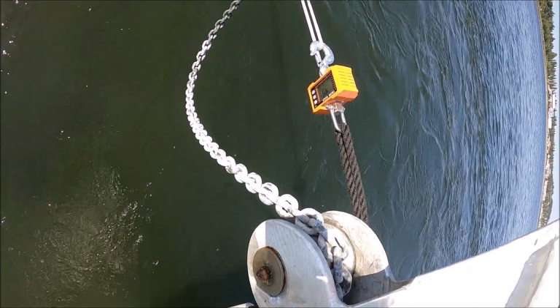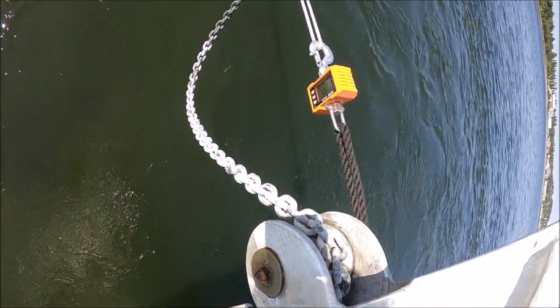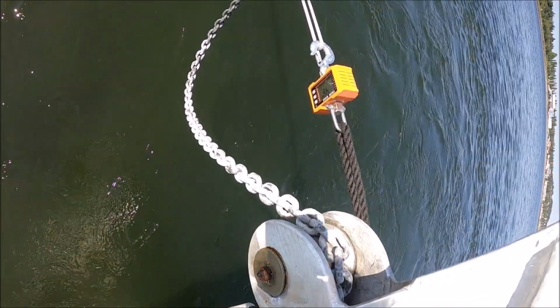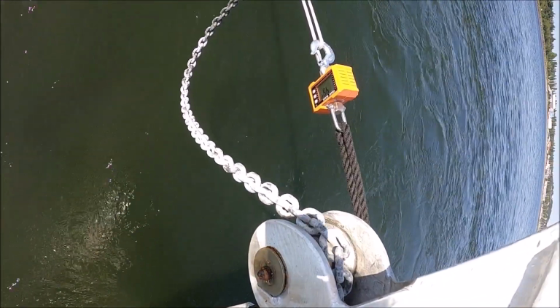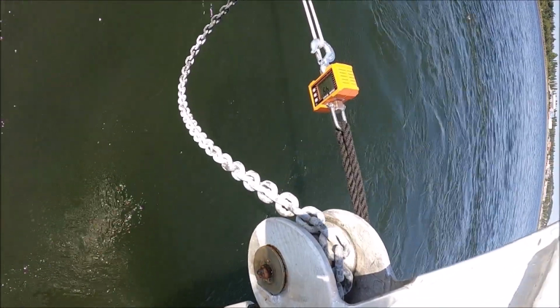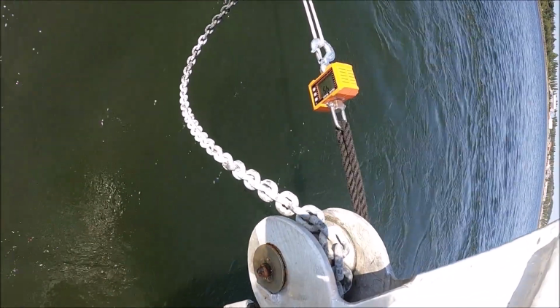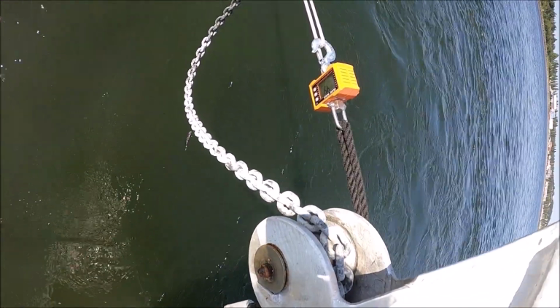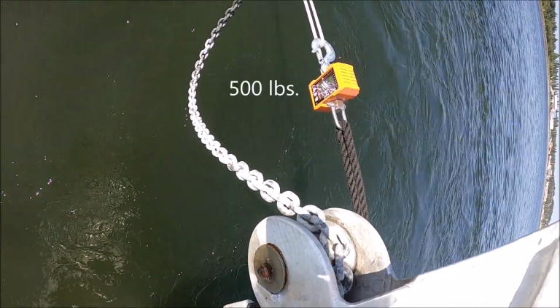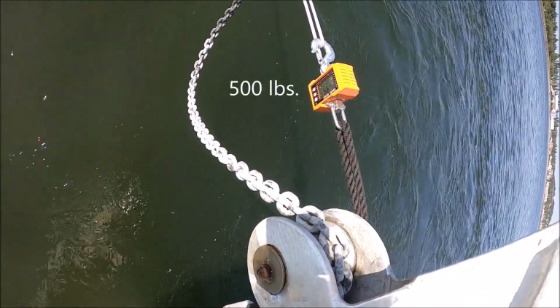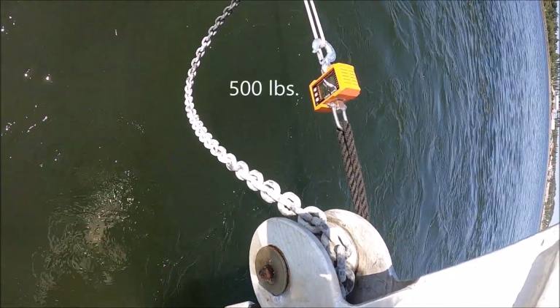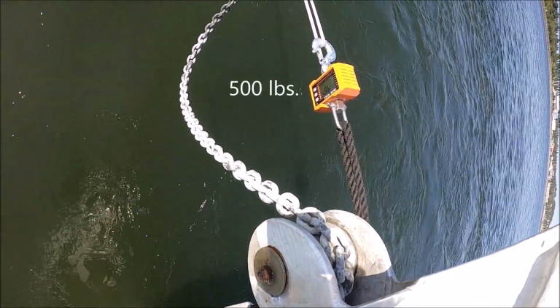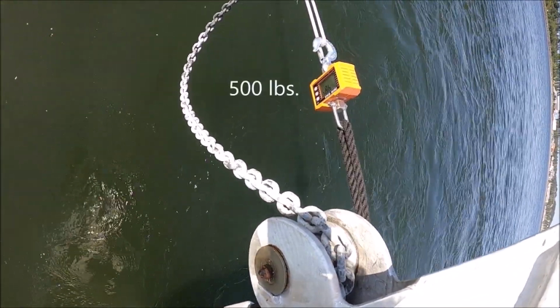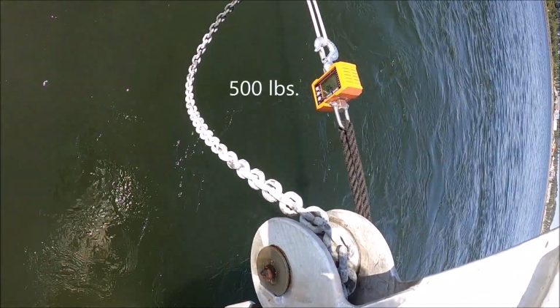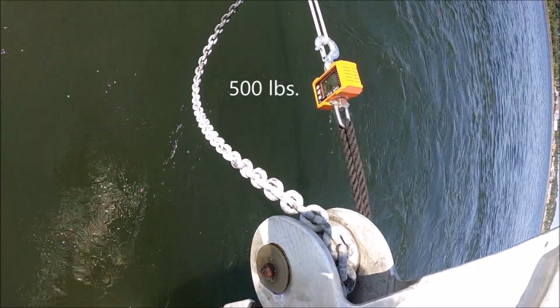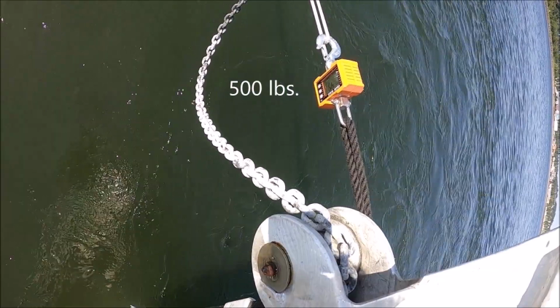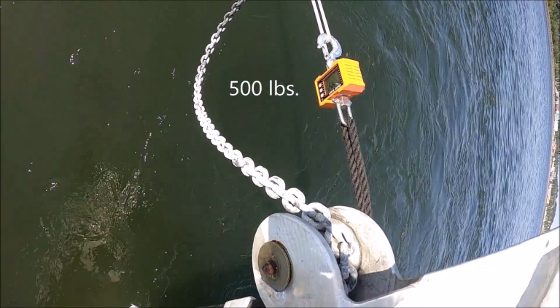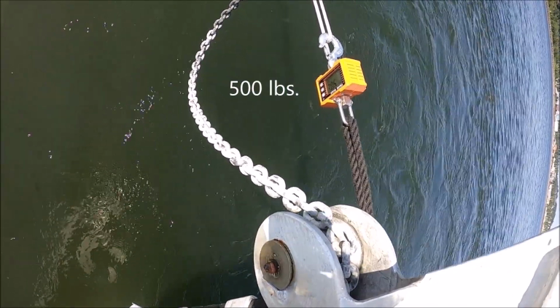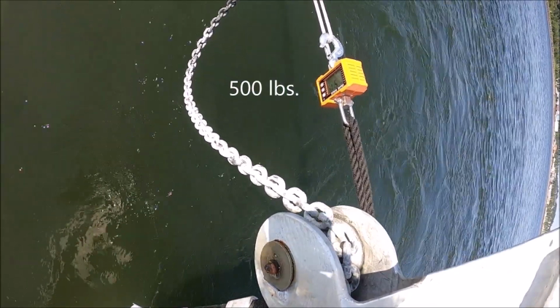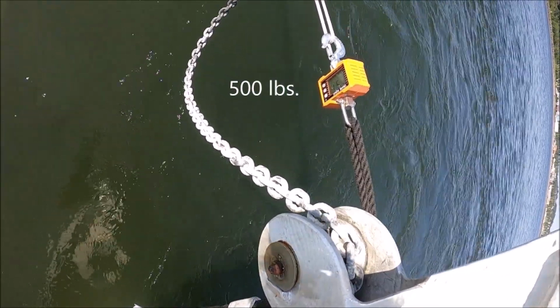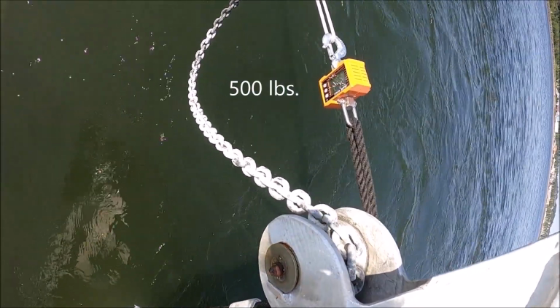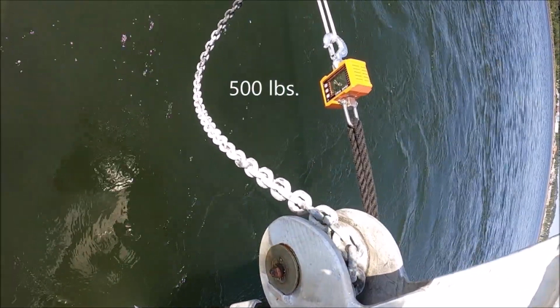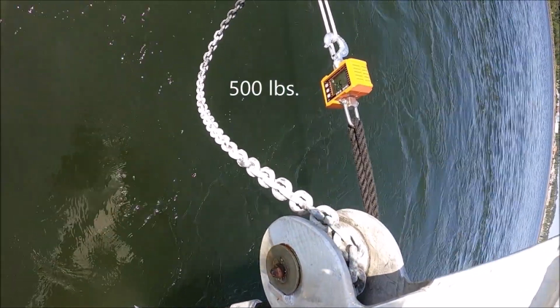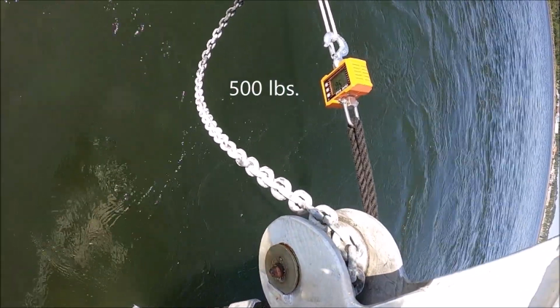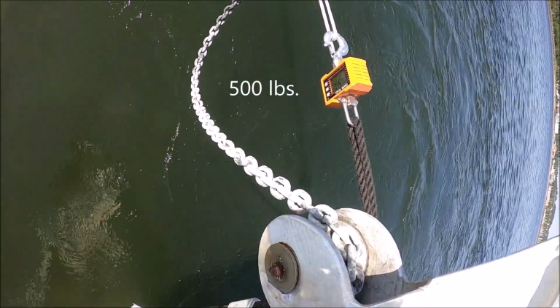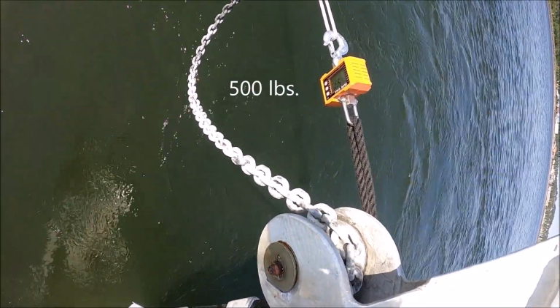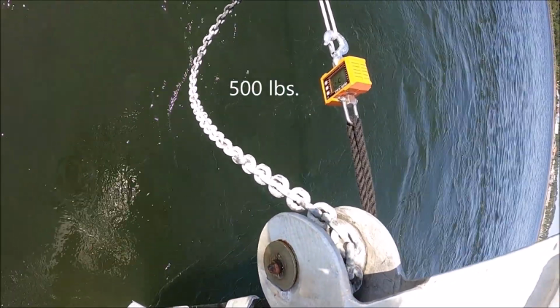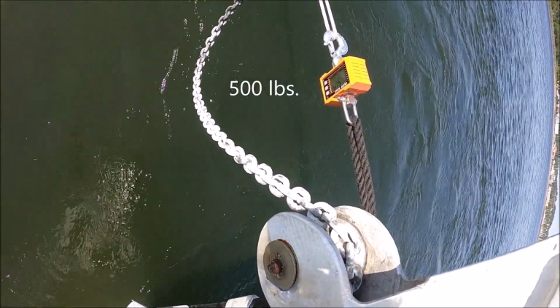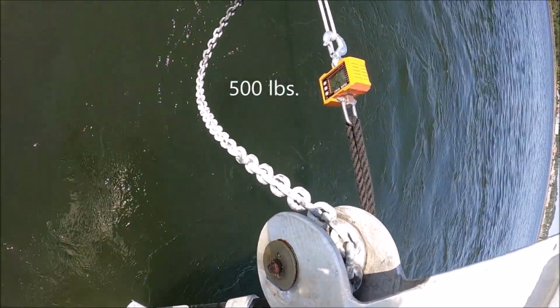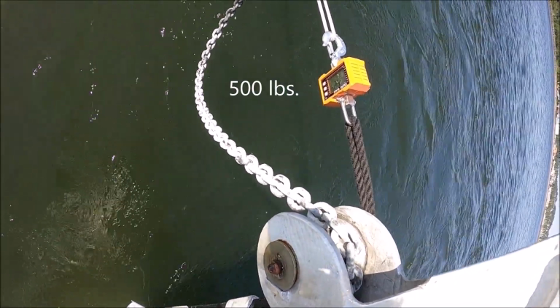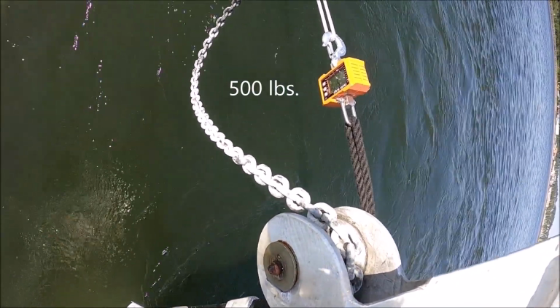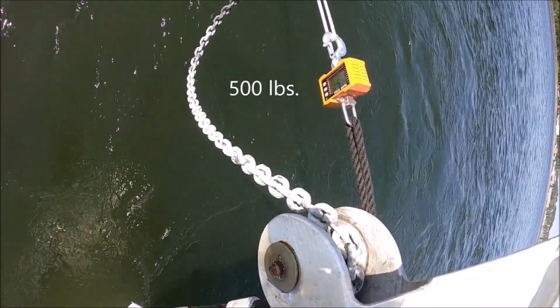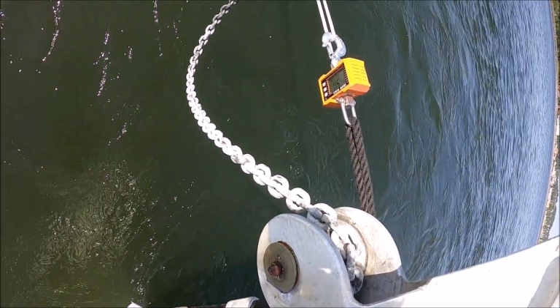Readings at higher RPM: 490, 490, 480, 490, 500, 510, 500, 520 pounds.